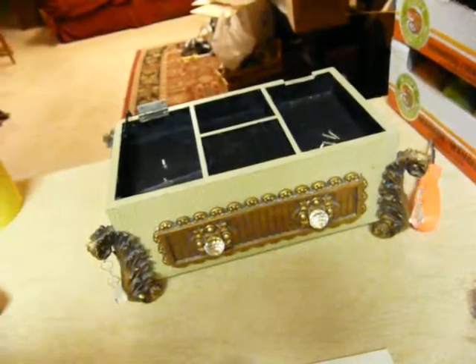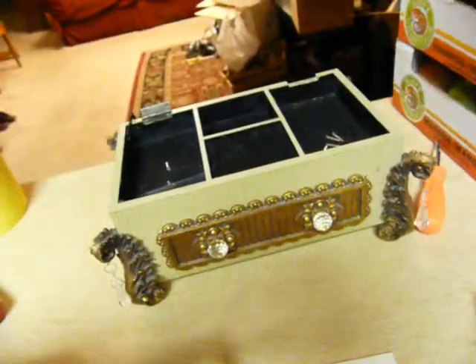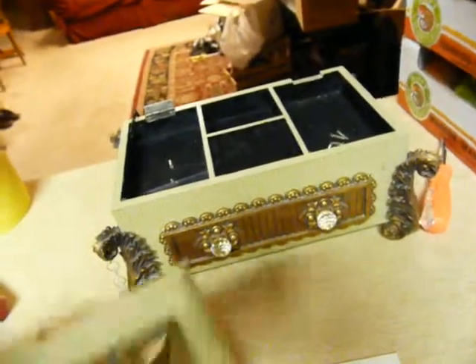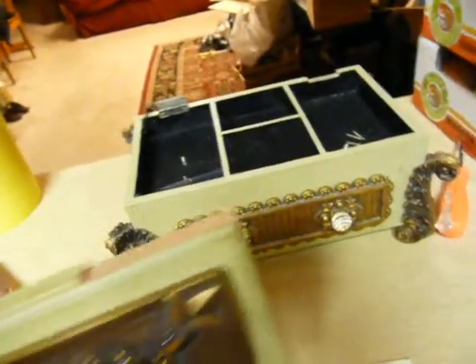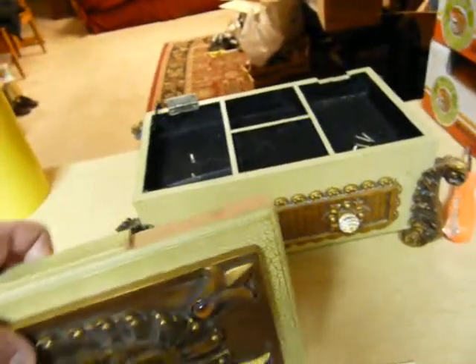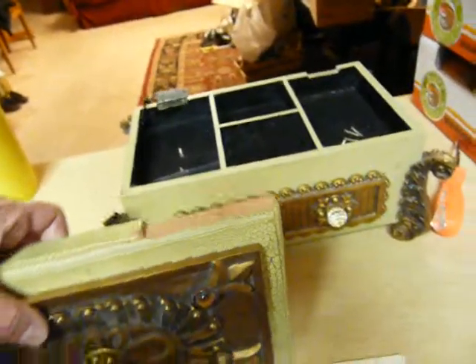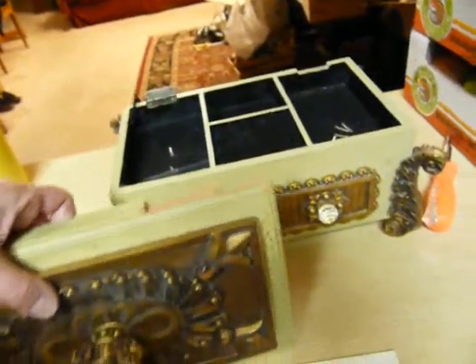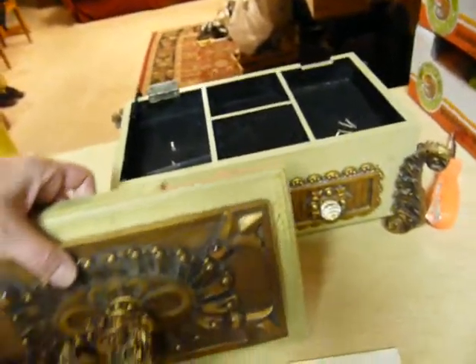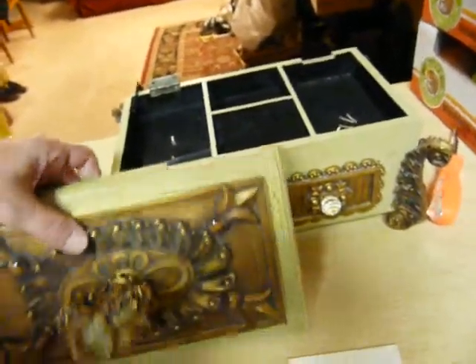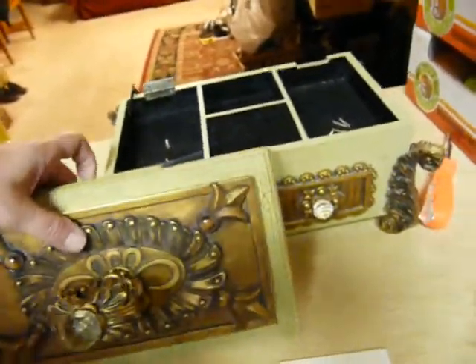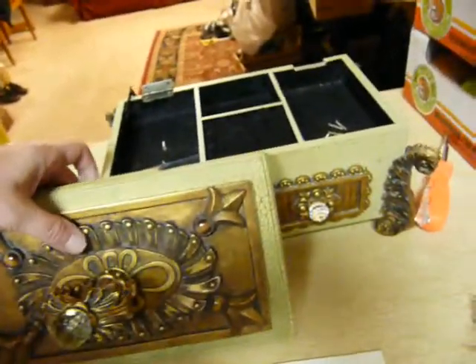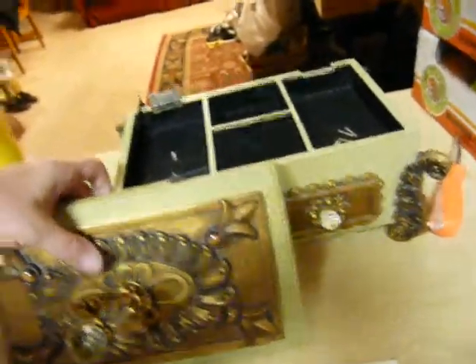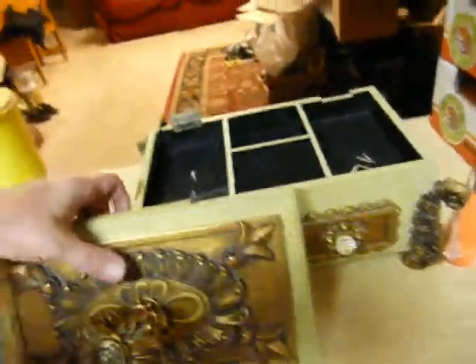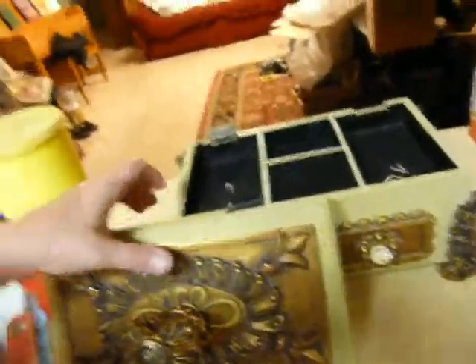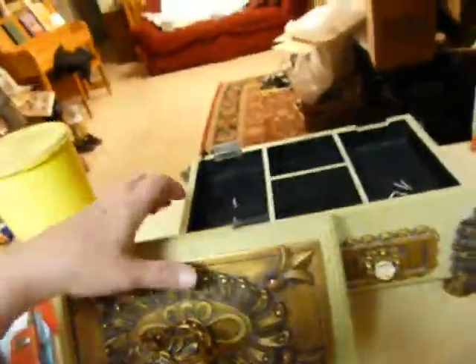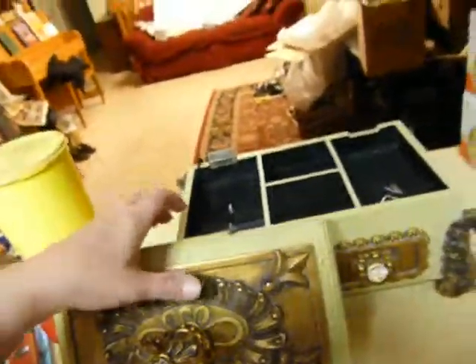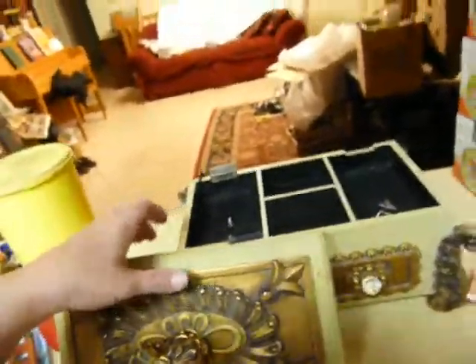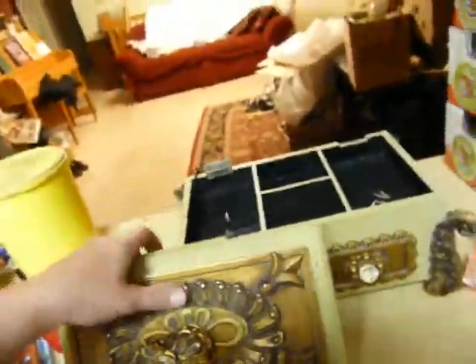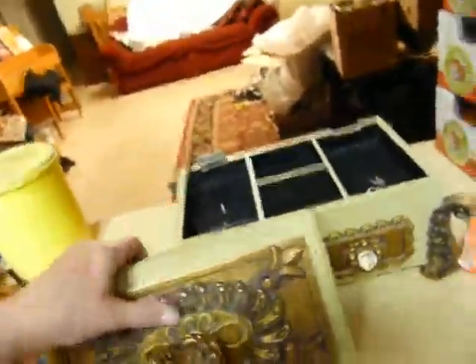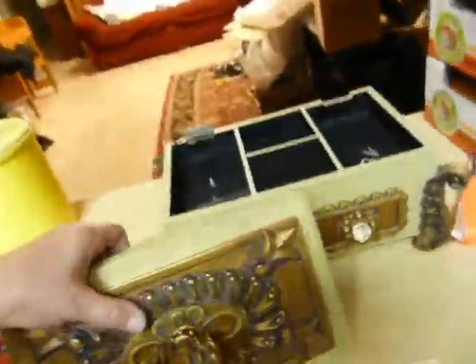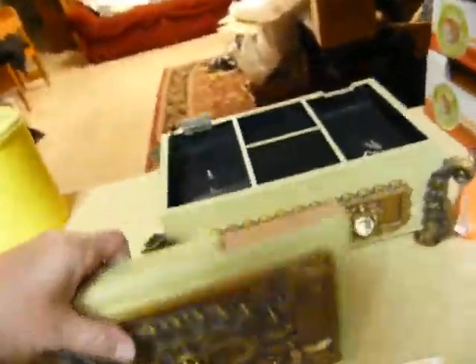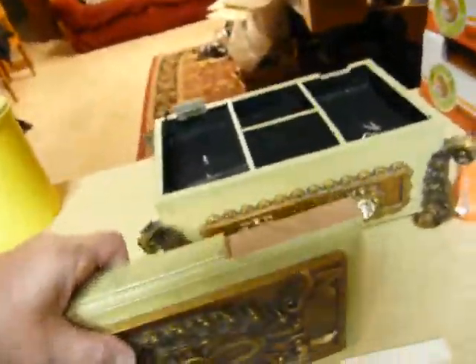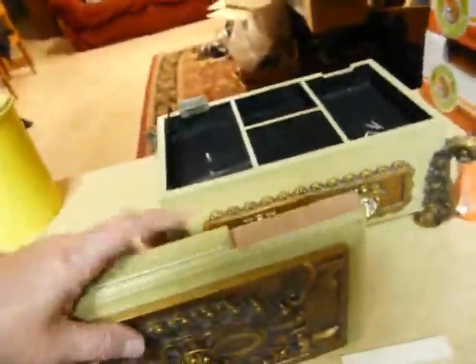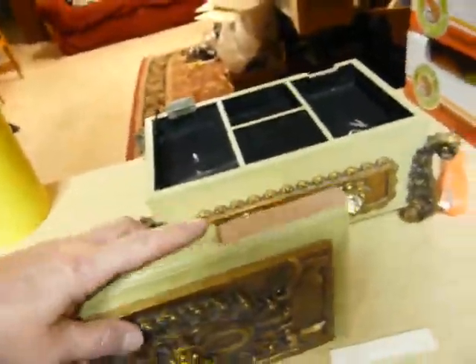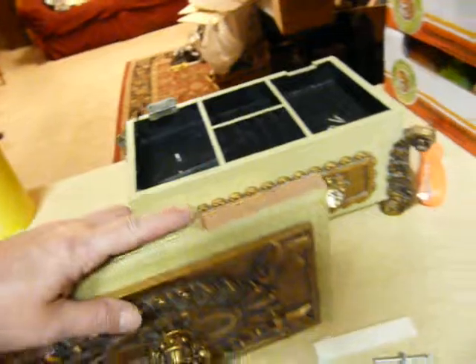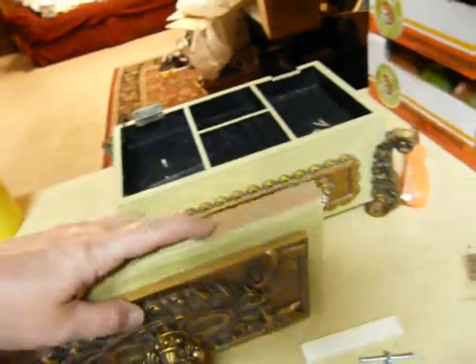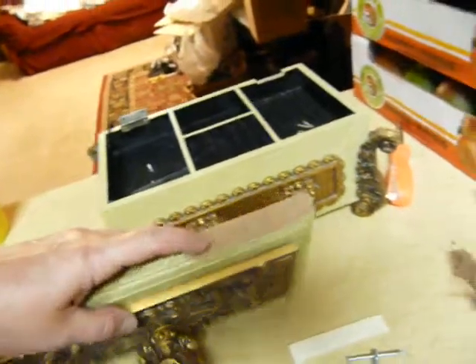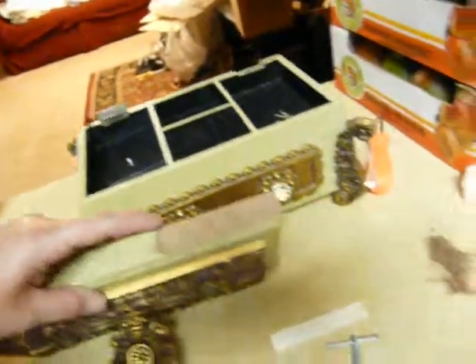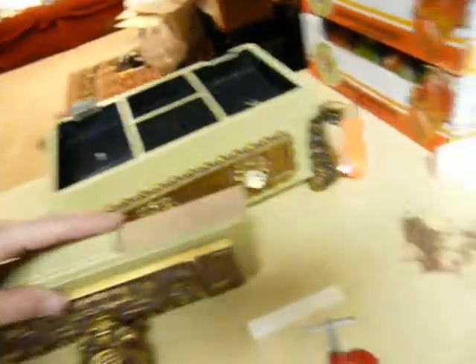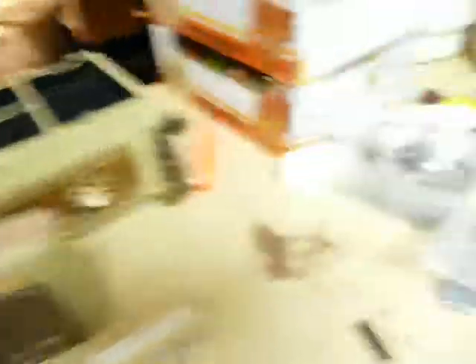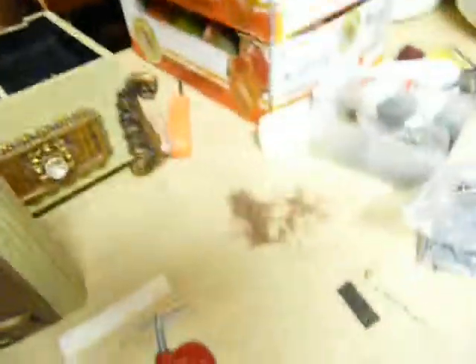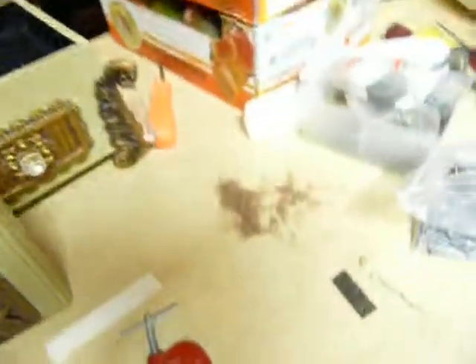The back hinge was broken off on one side, broken right where the screws go in, and it was kind of slanted over.